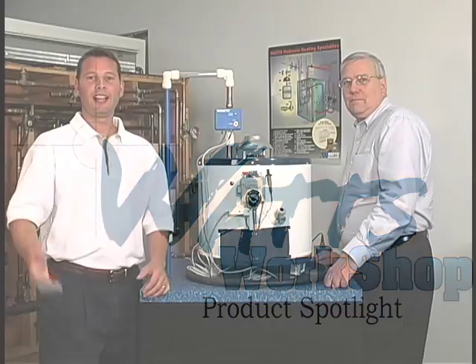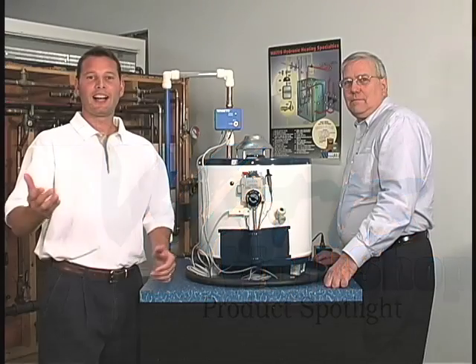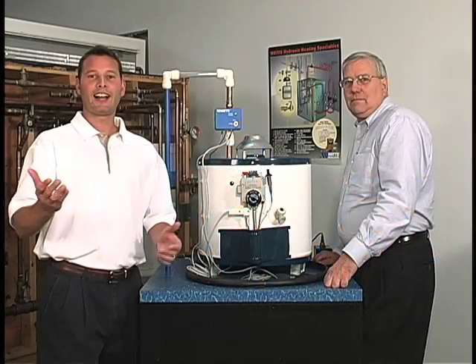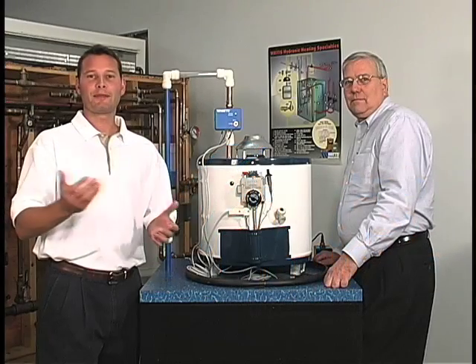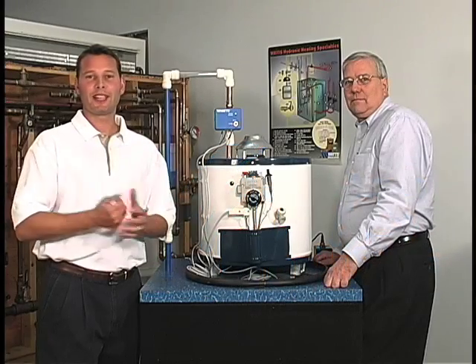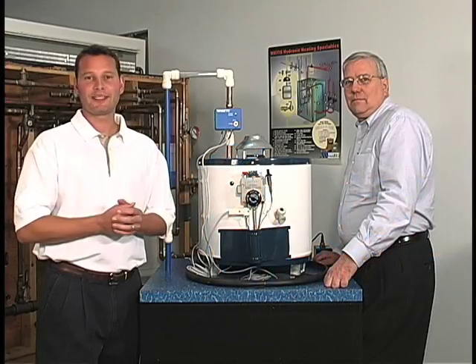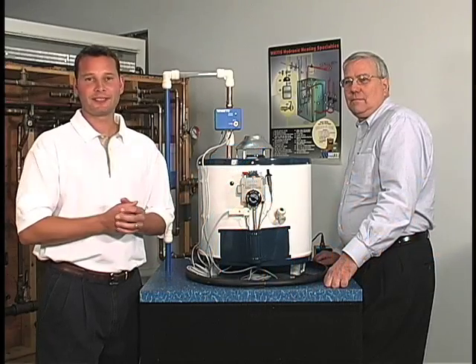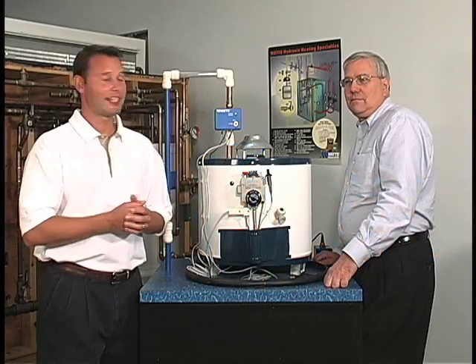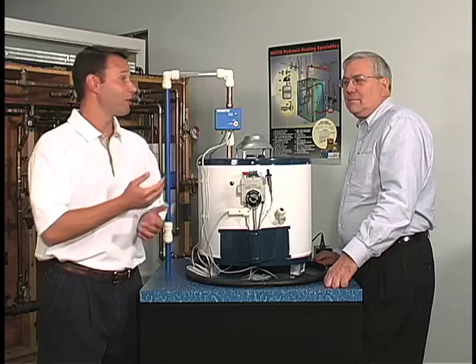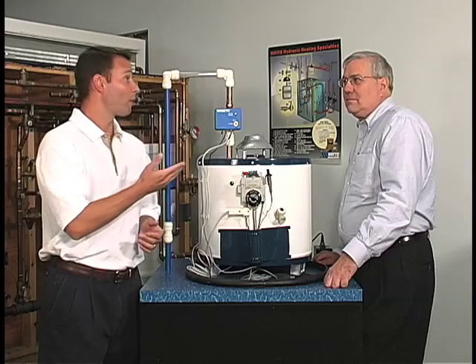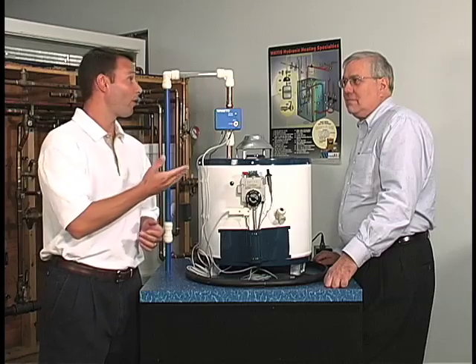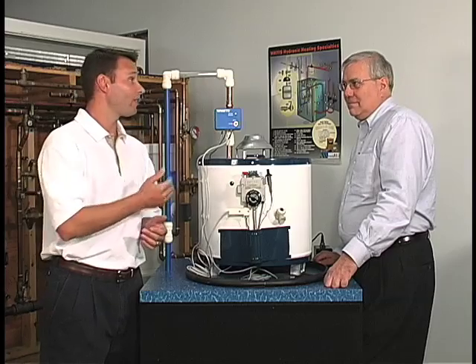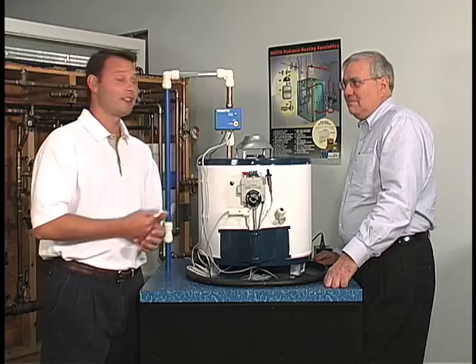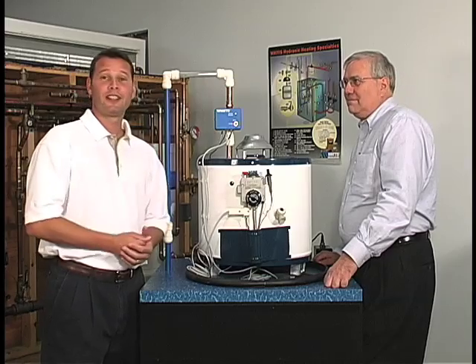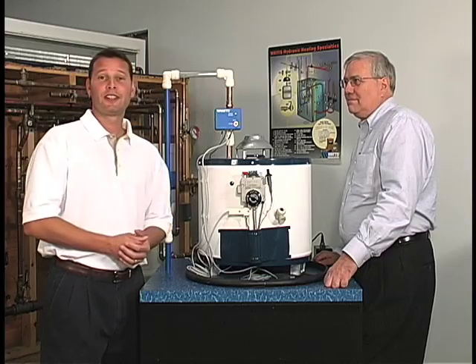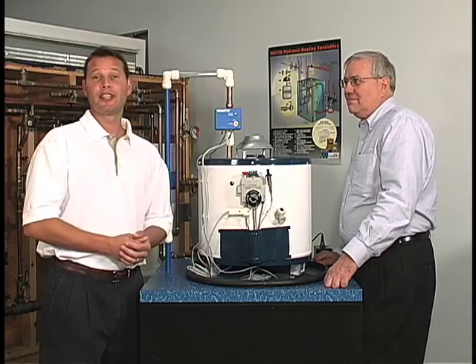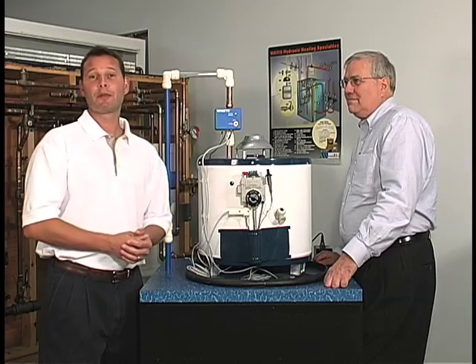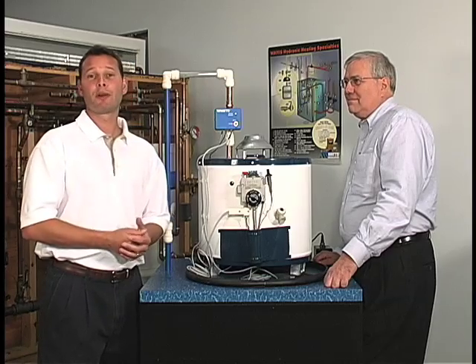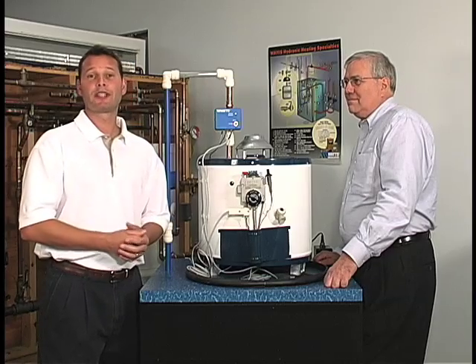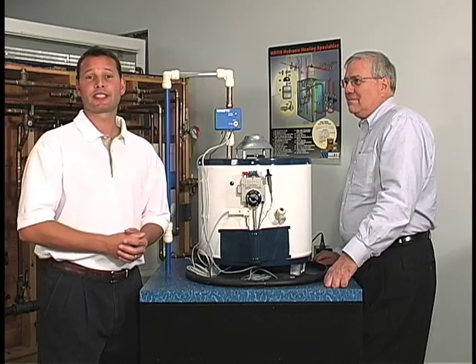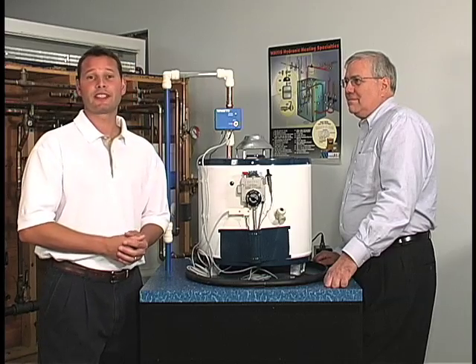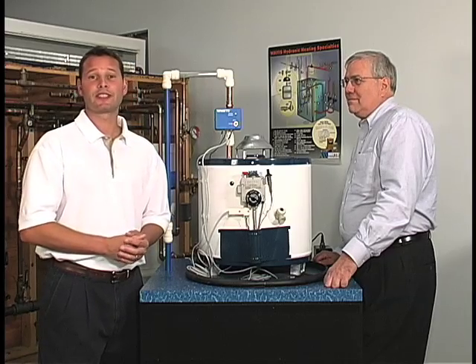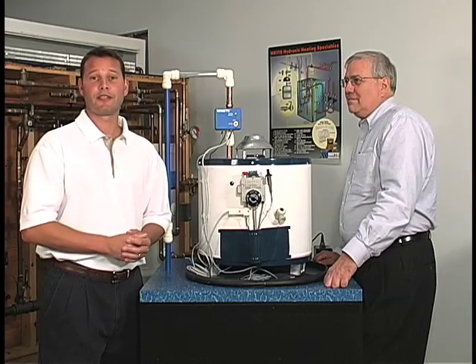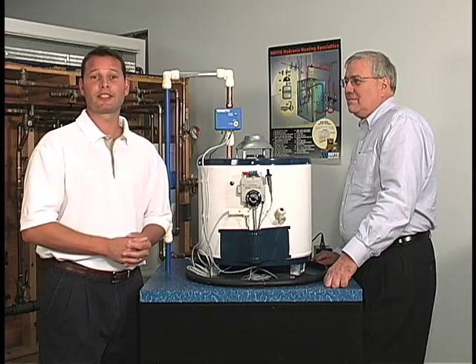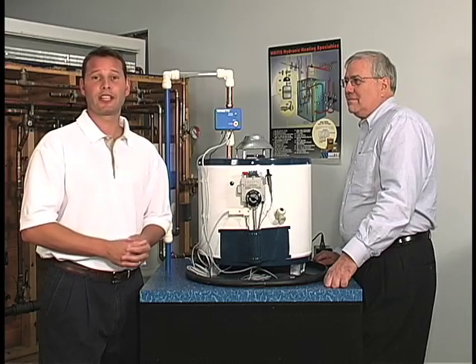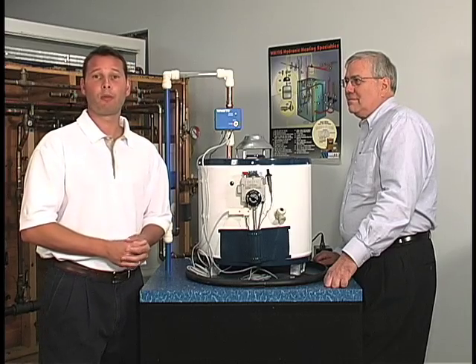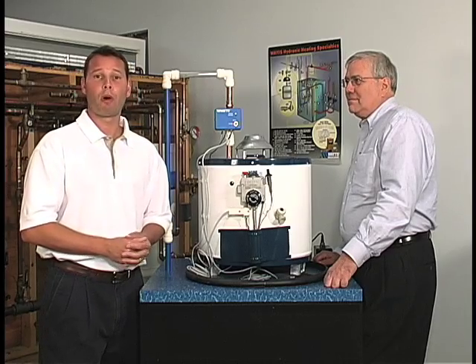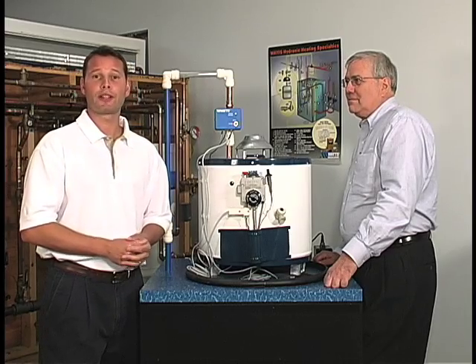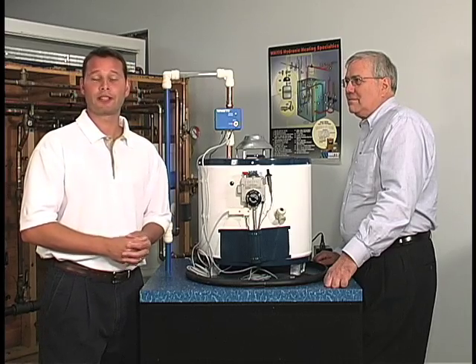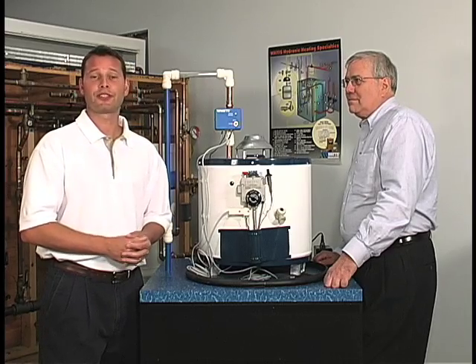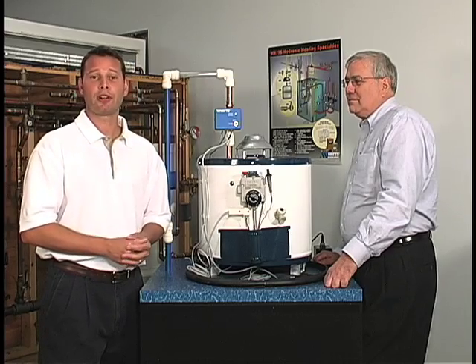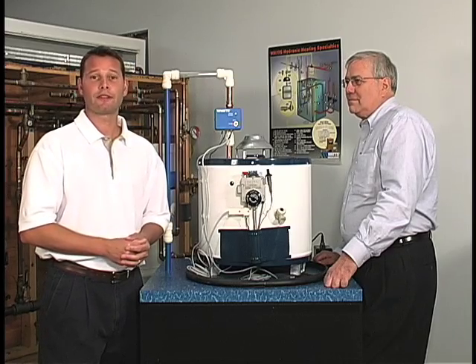Hi, I'm Dan, here with Paul. Today we're going to discuss the flood-safe water detector shutoff.